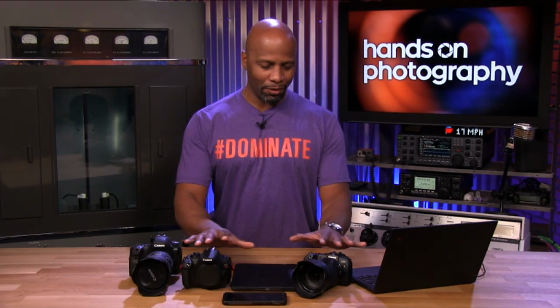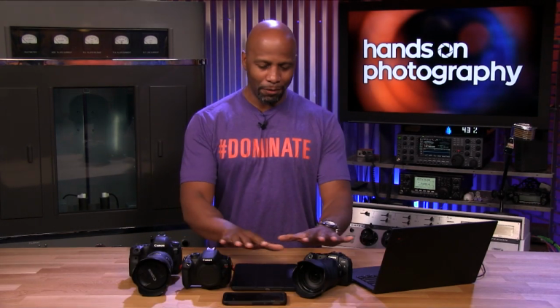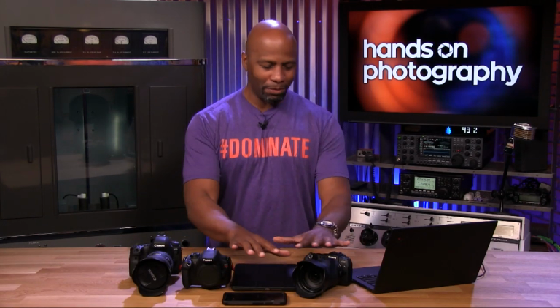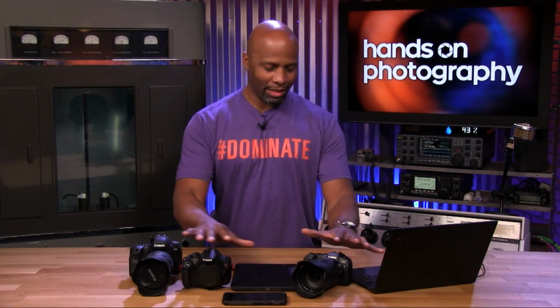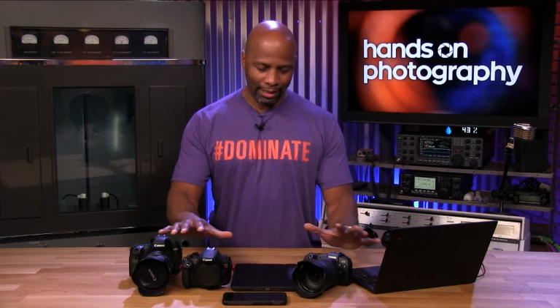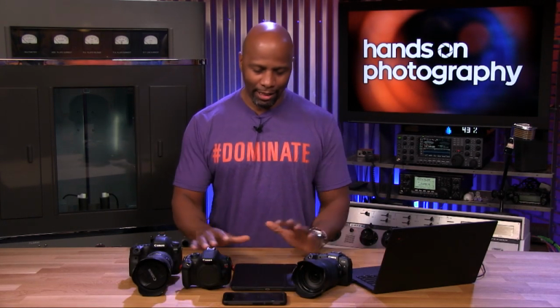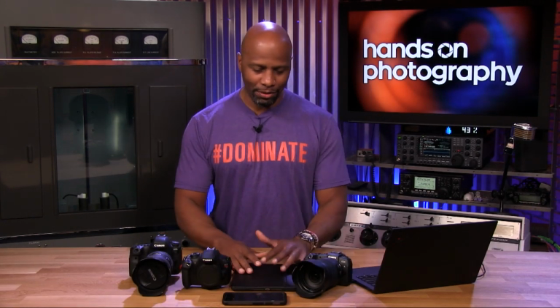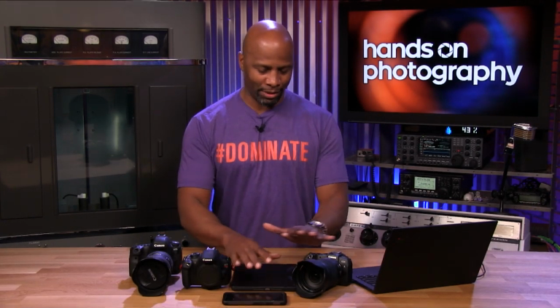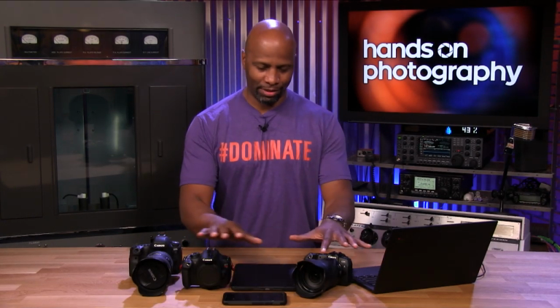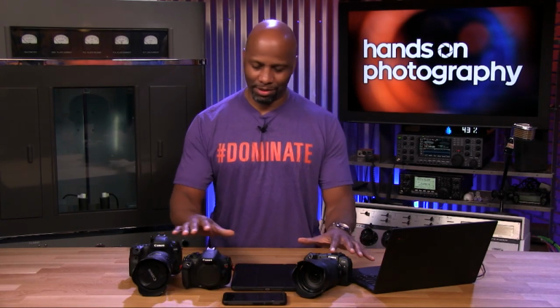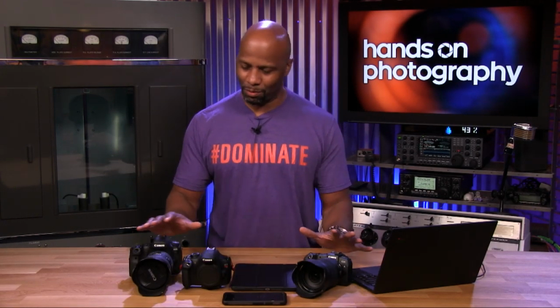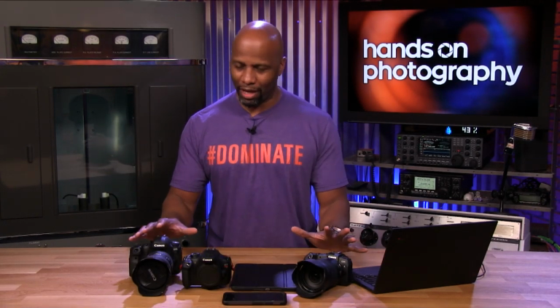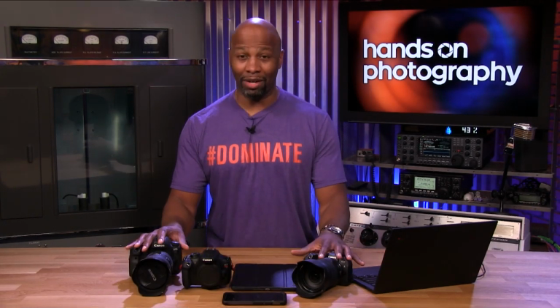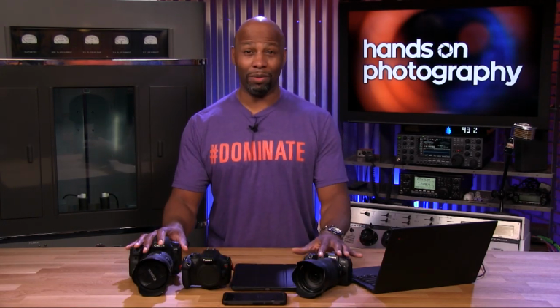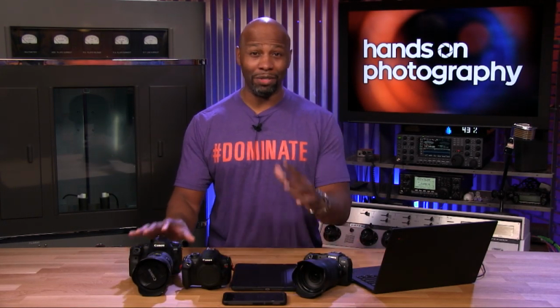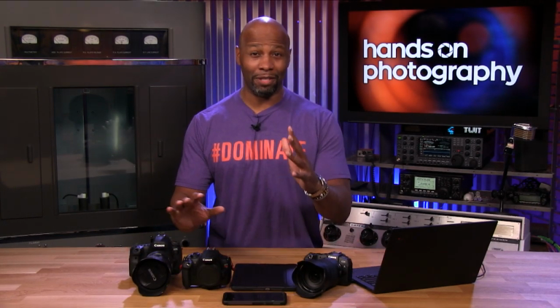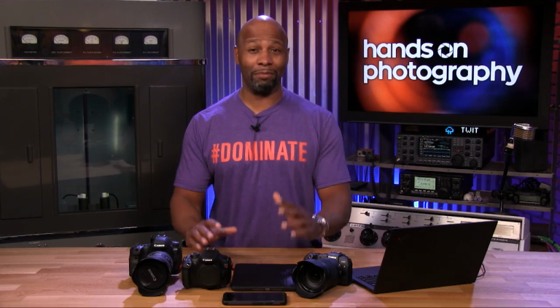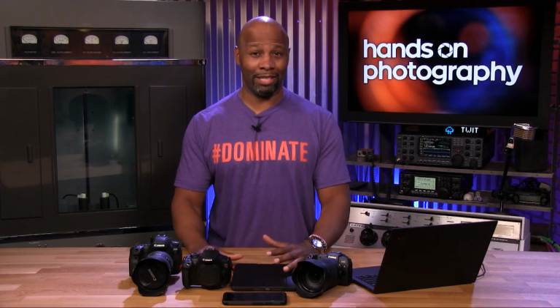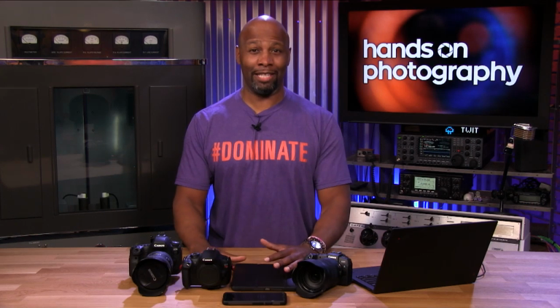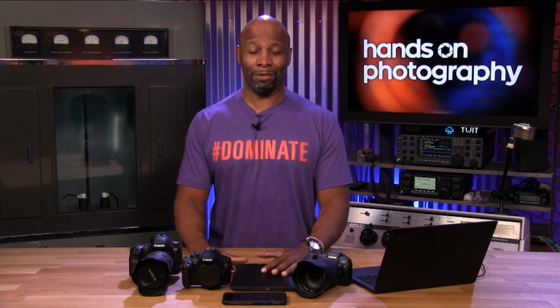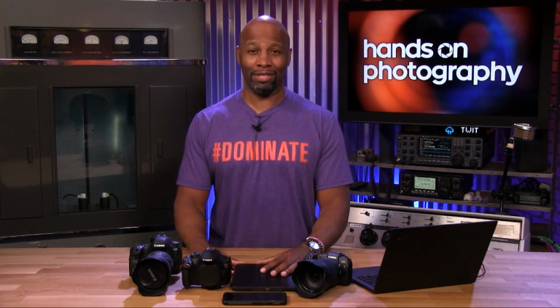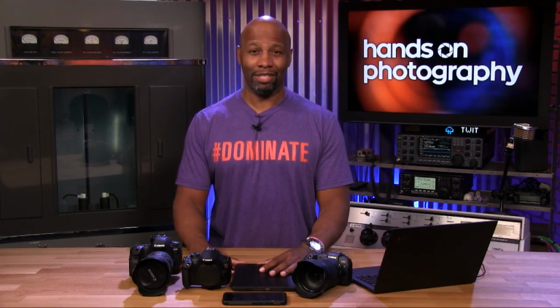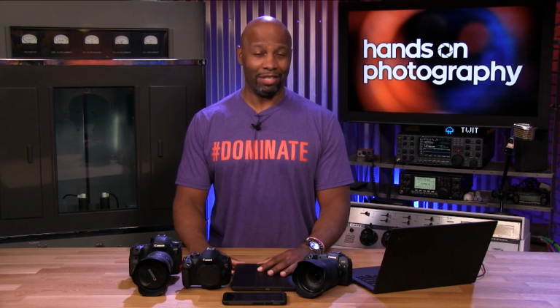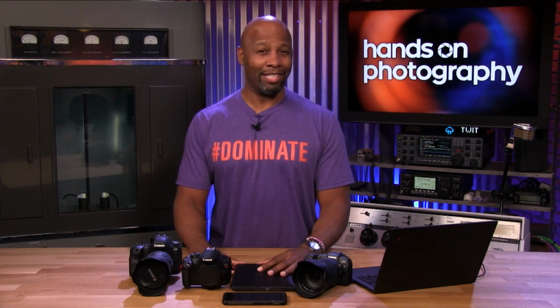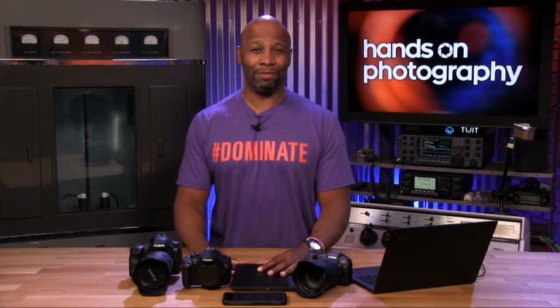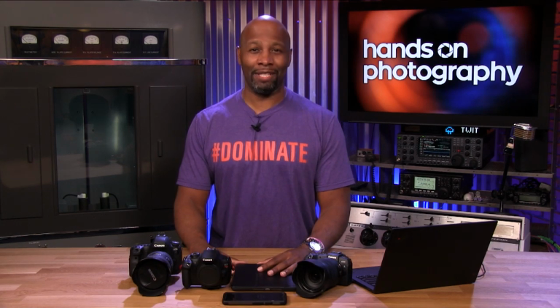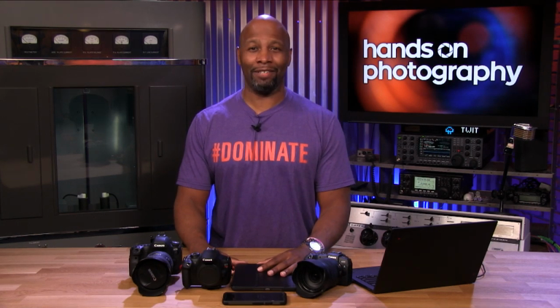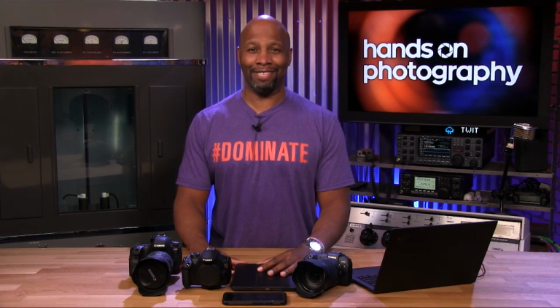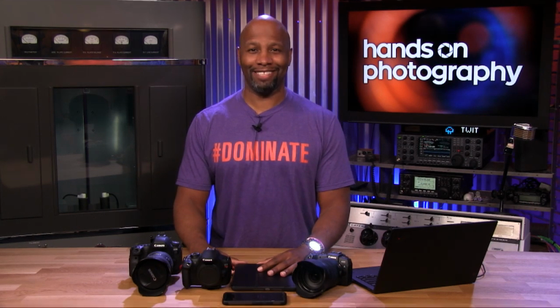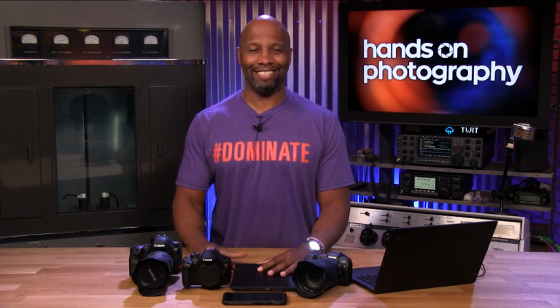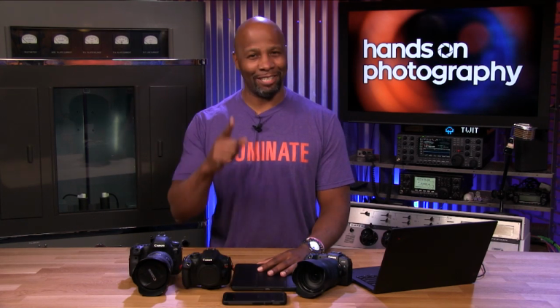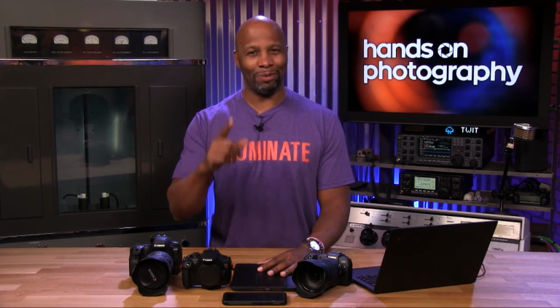So many cameras. We're gonna talk about these cameras on Hands-On Photography. Stay tuned.